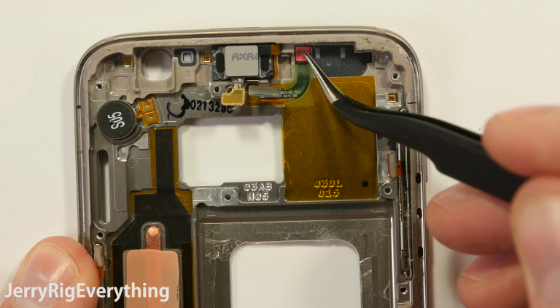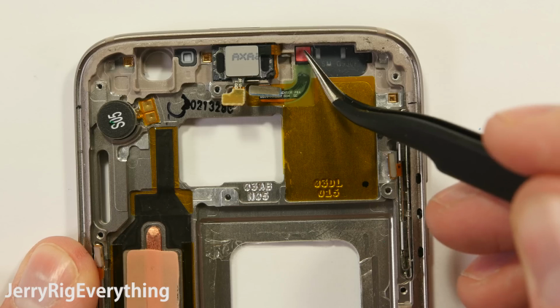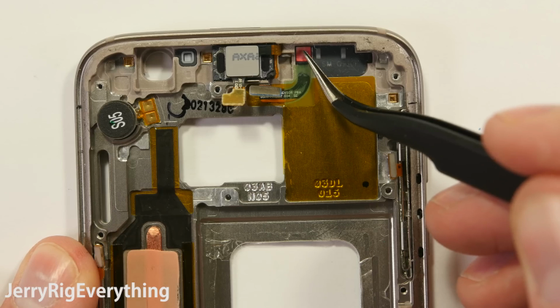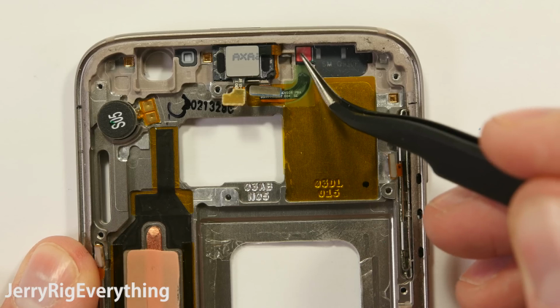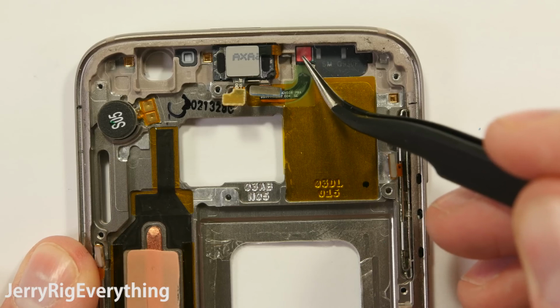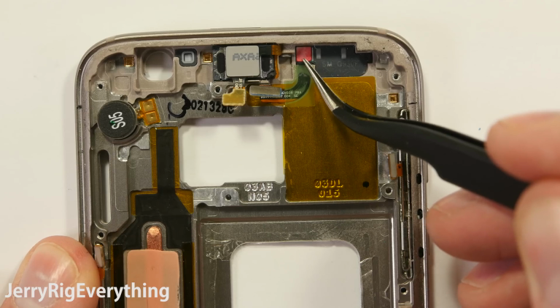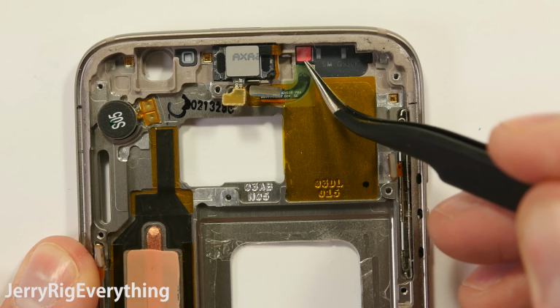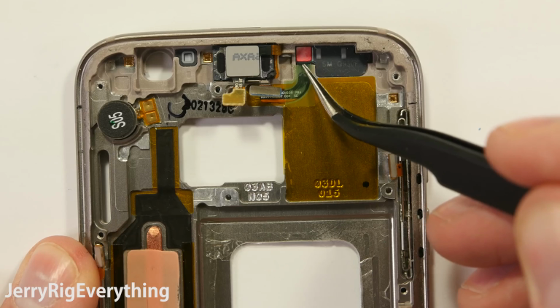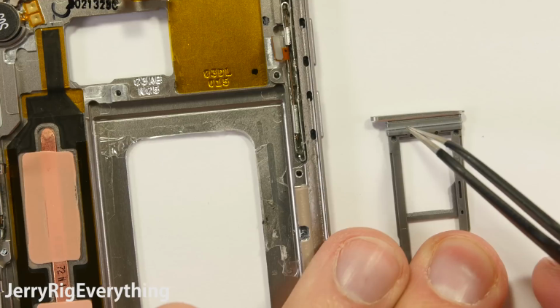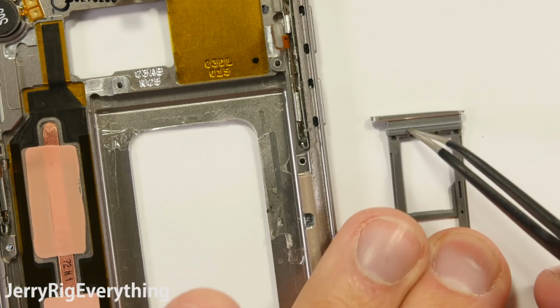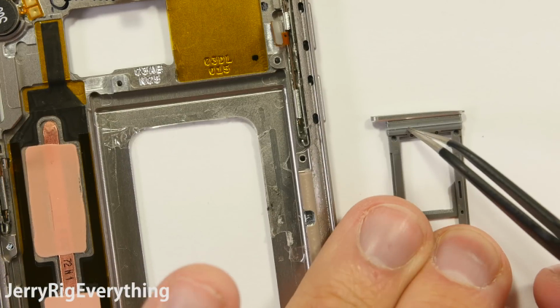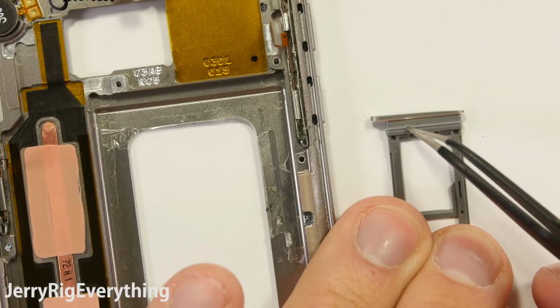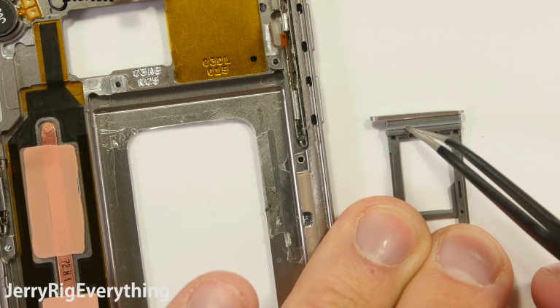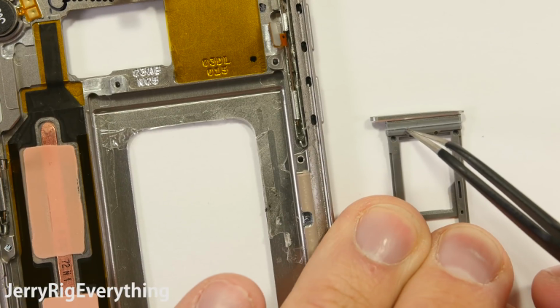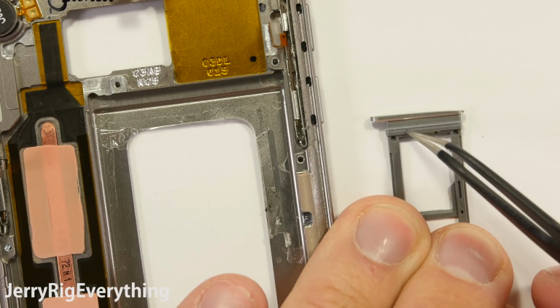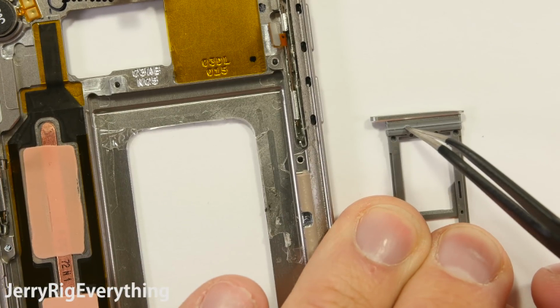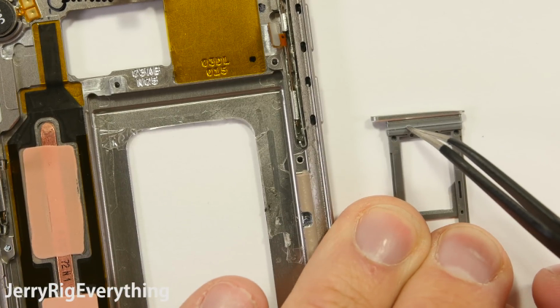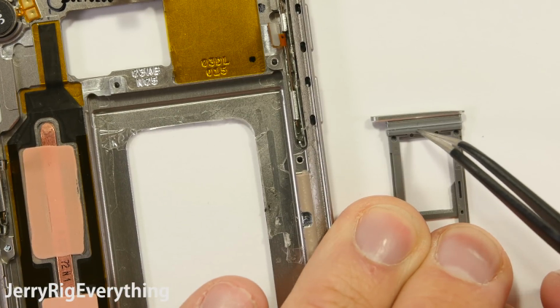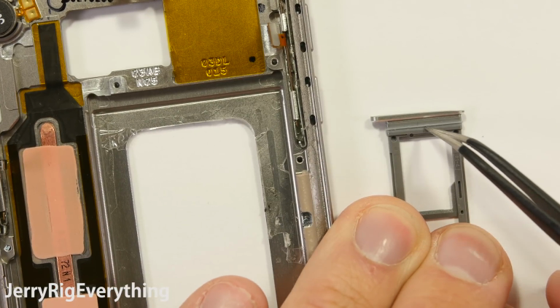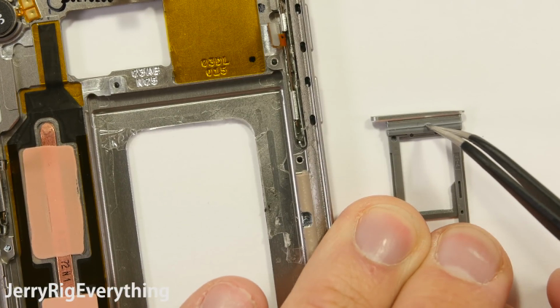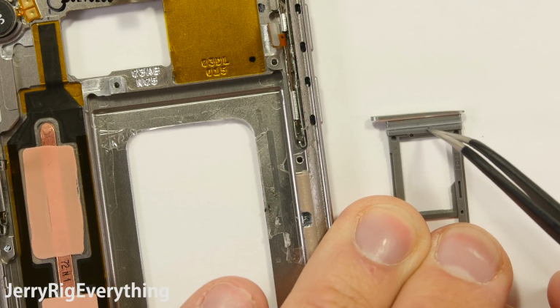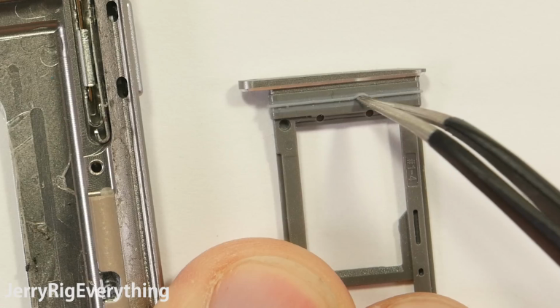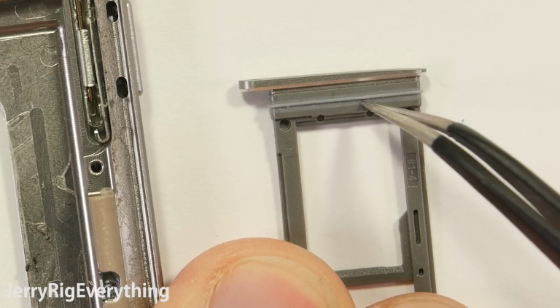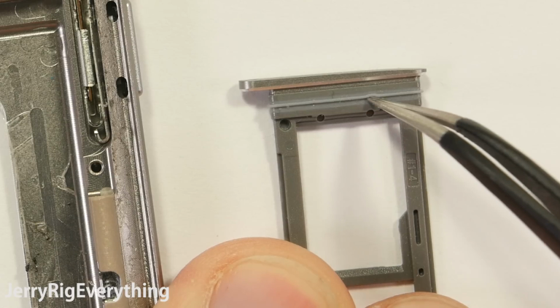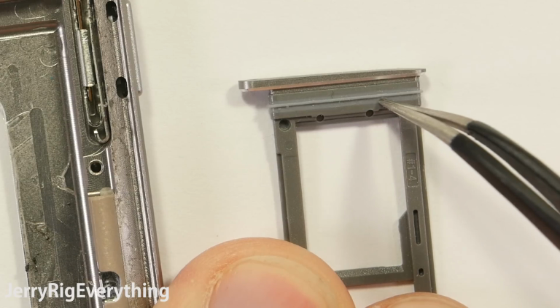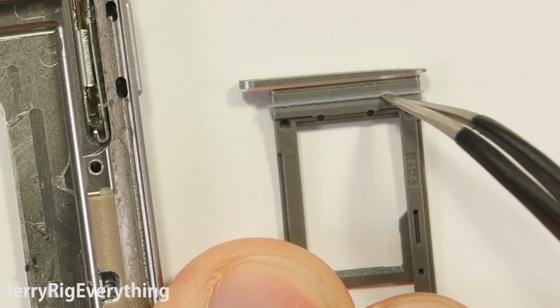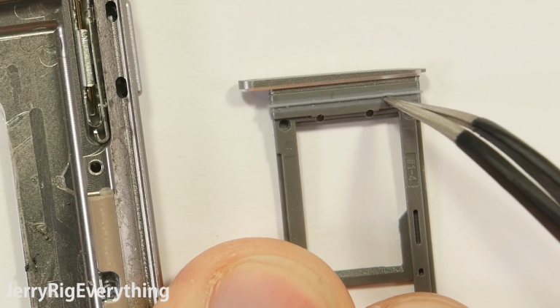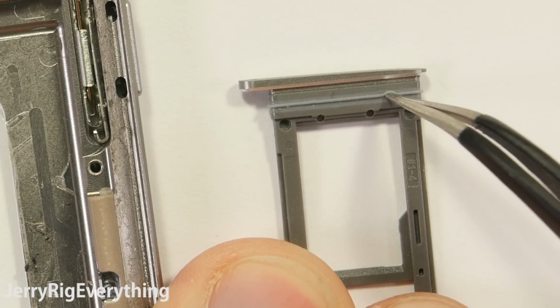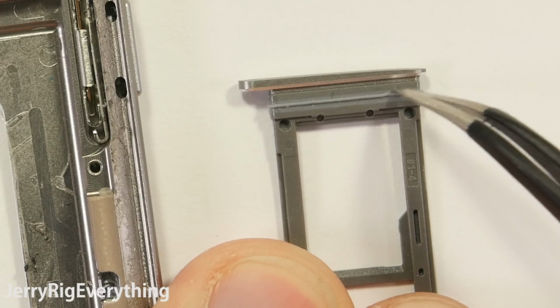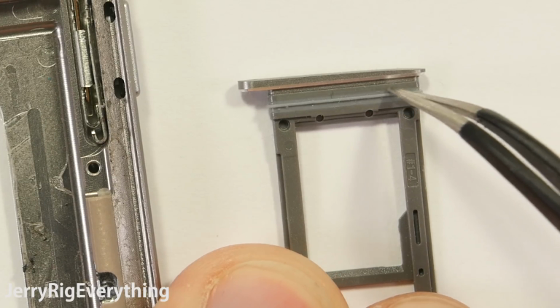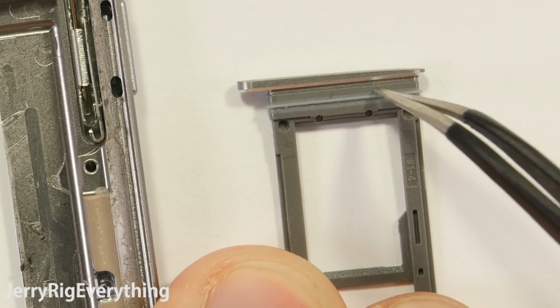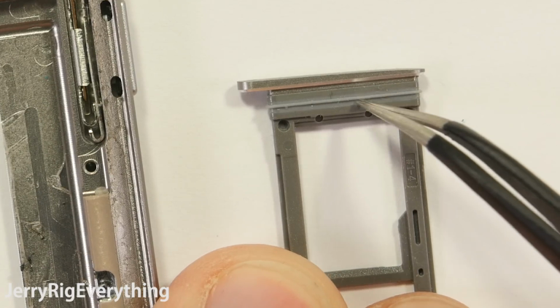Up here by the SIM card tray, there is a little rubber ring around the tray itself that will seal it tight against the phone frame.